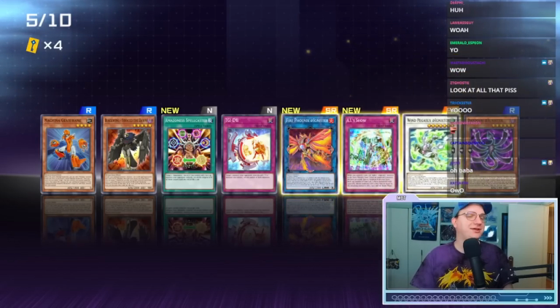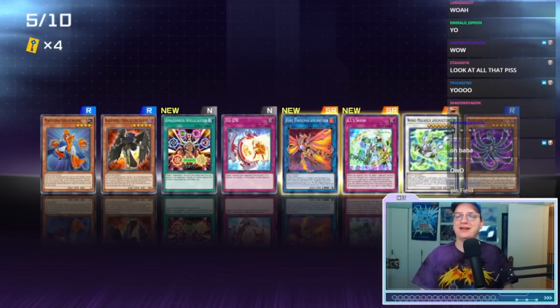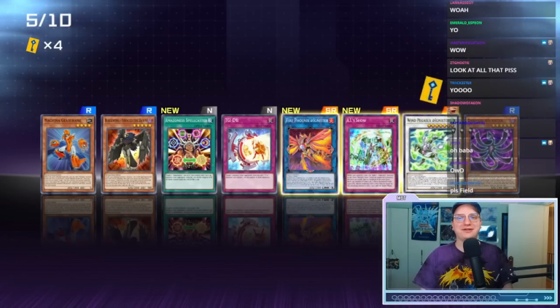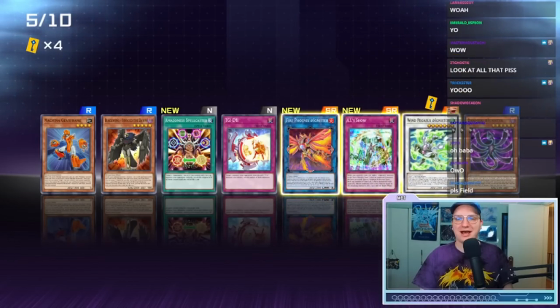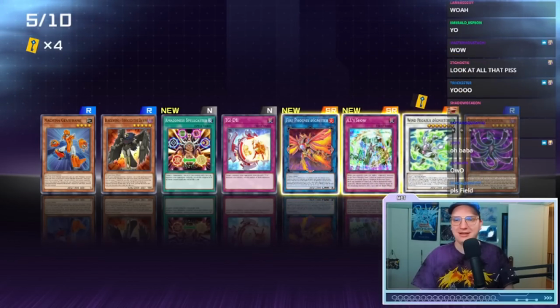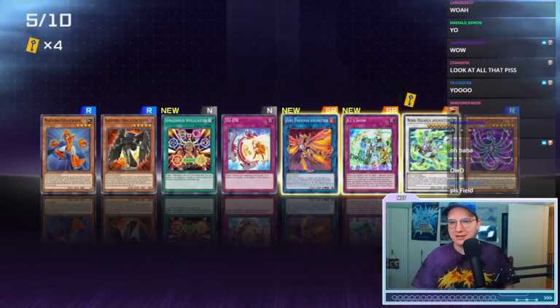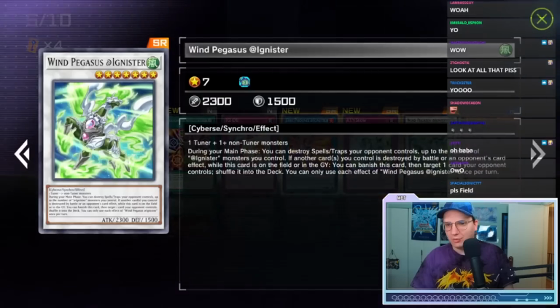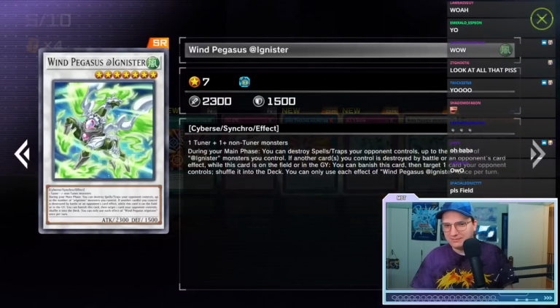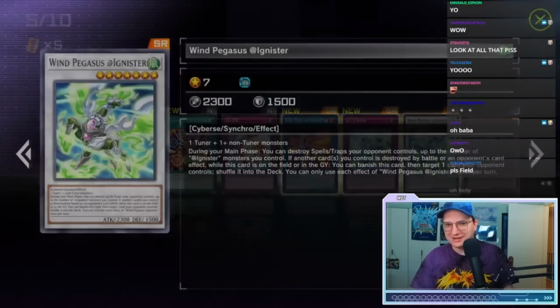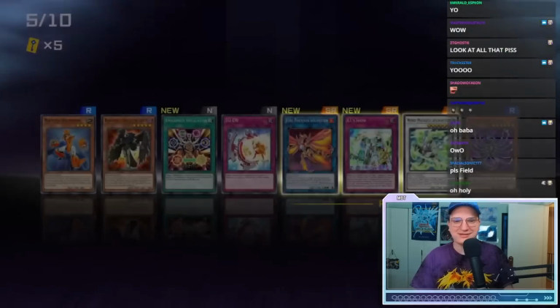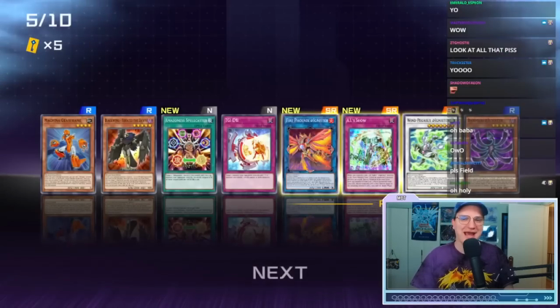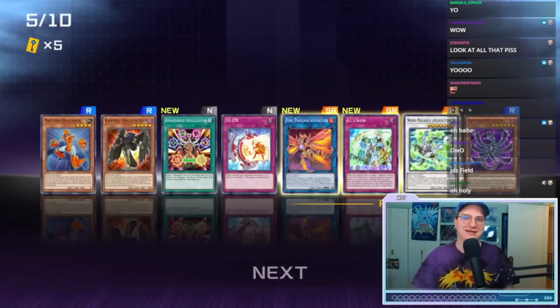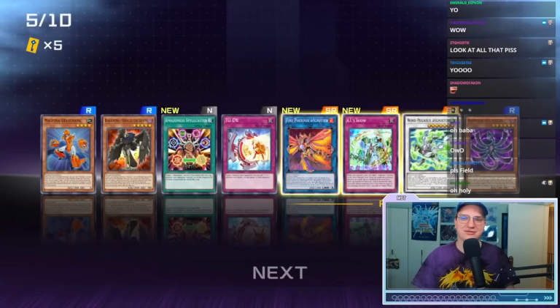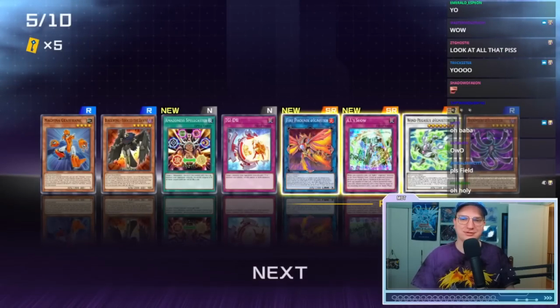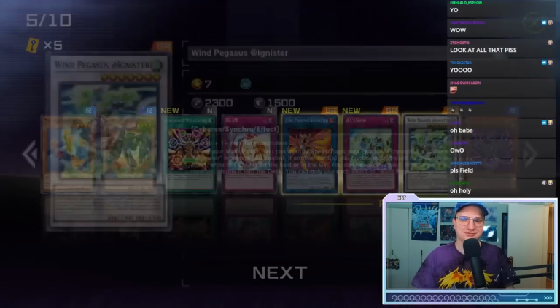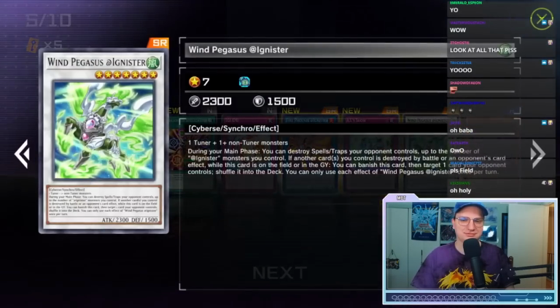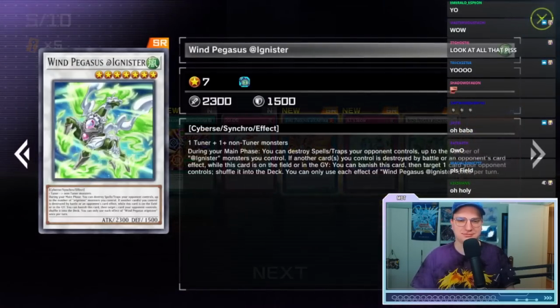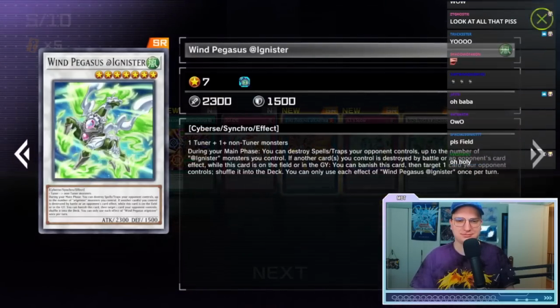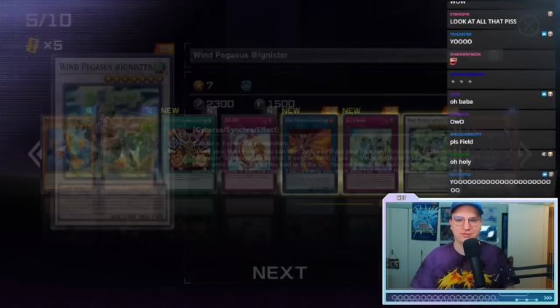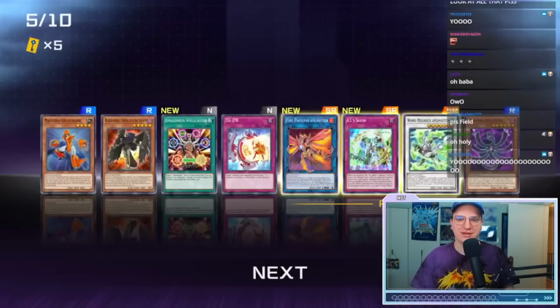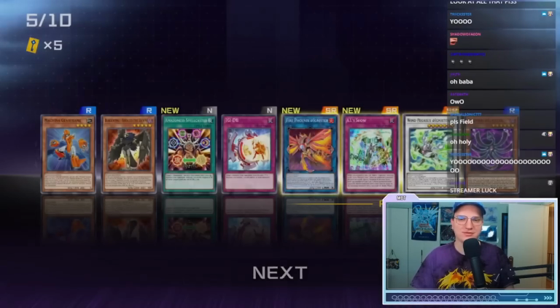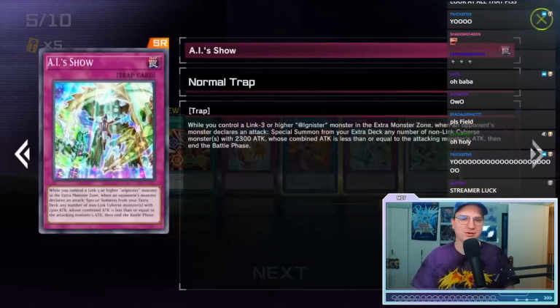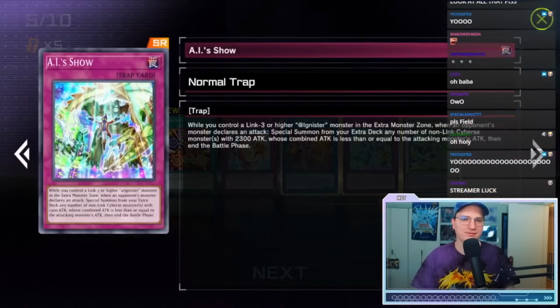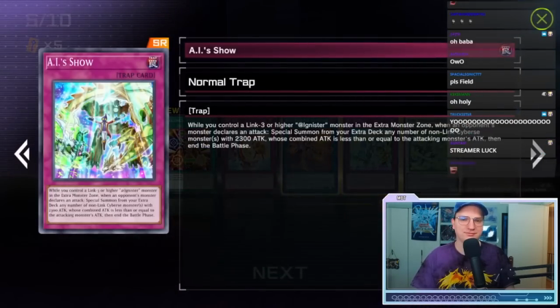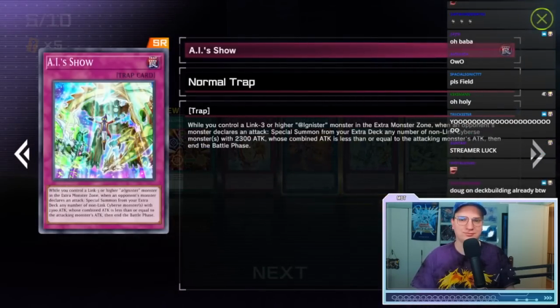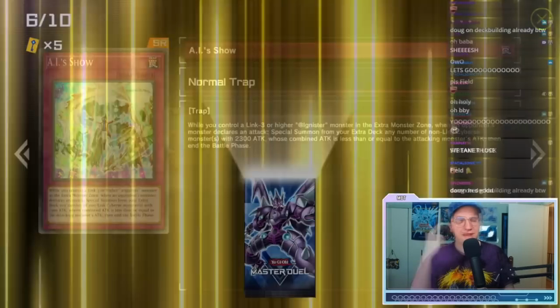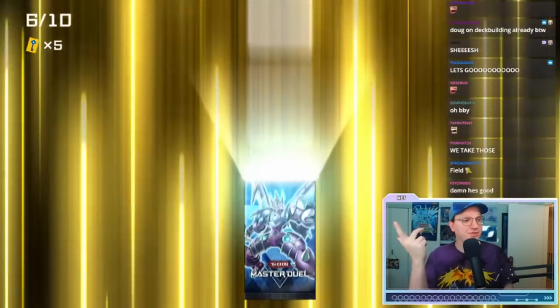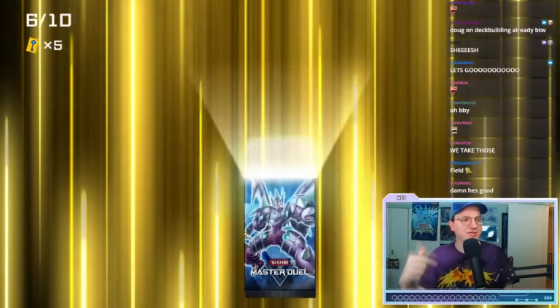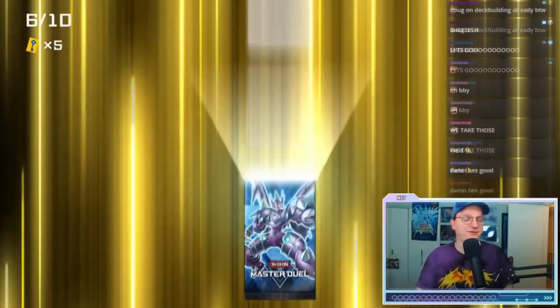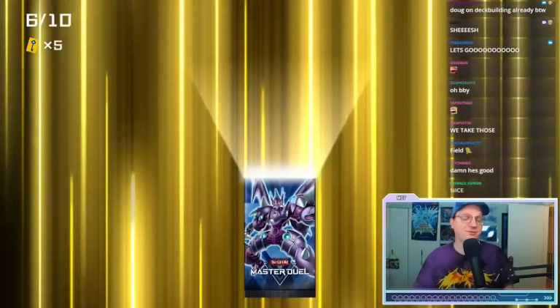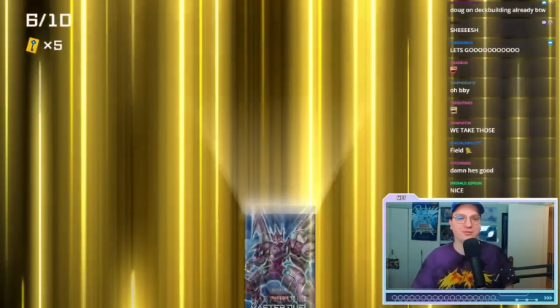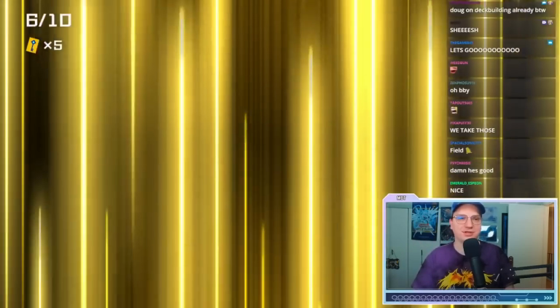Felice Navidad! Wind Pegasus adding @Ignister — we can make this work now. We just need the field spell and we're done in six.